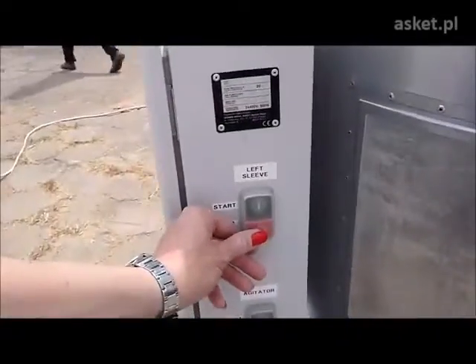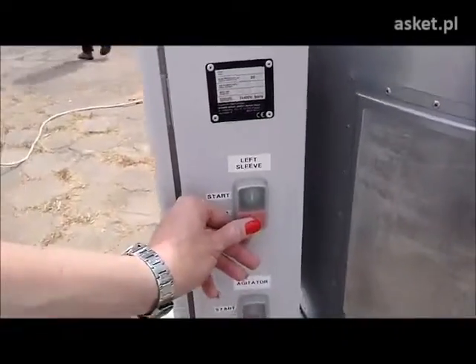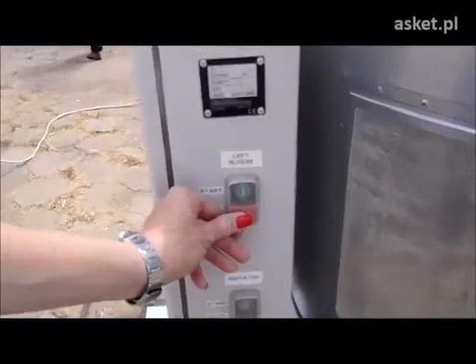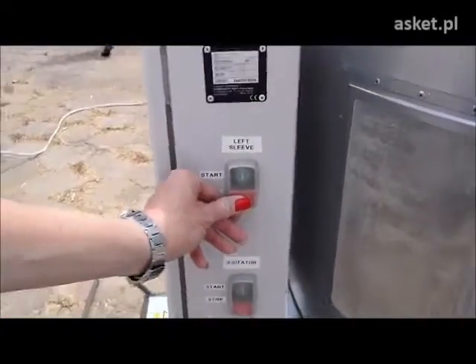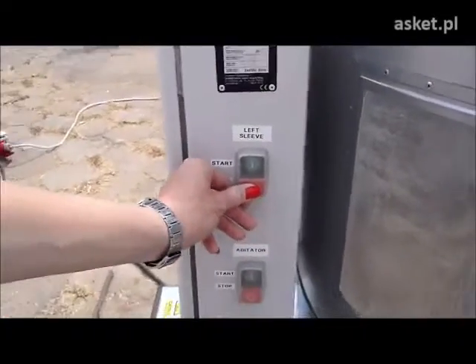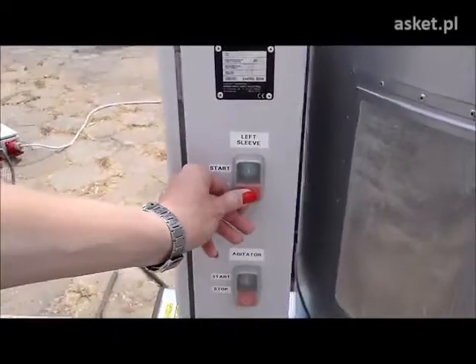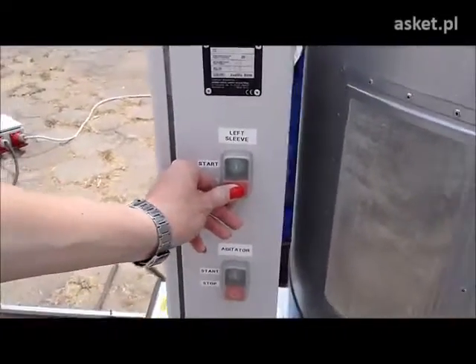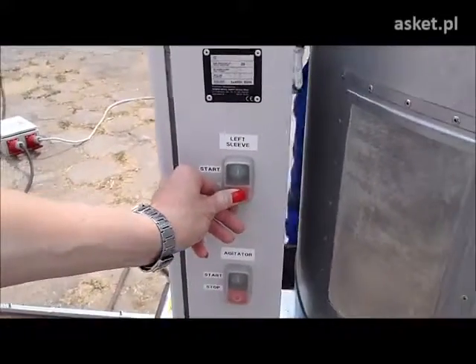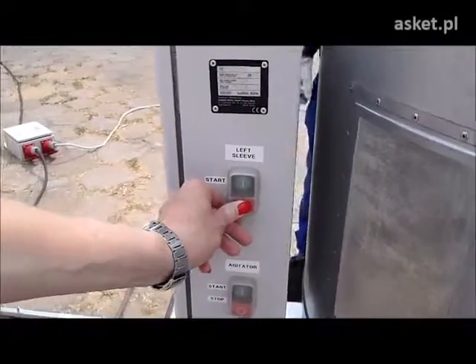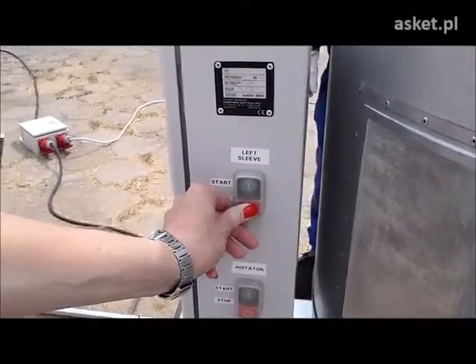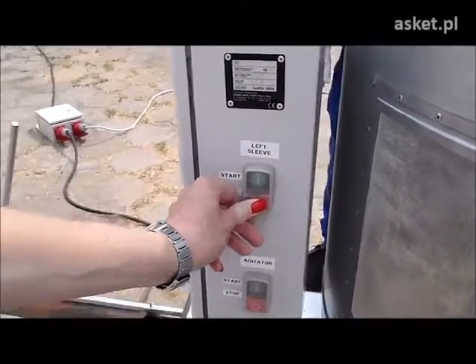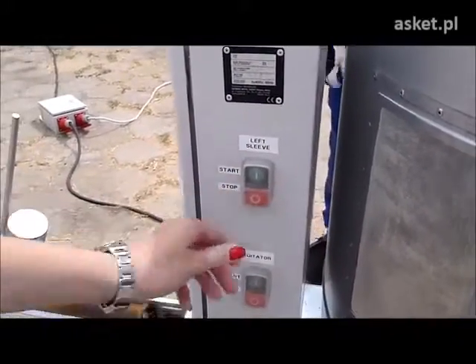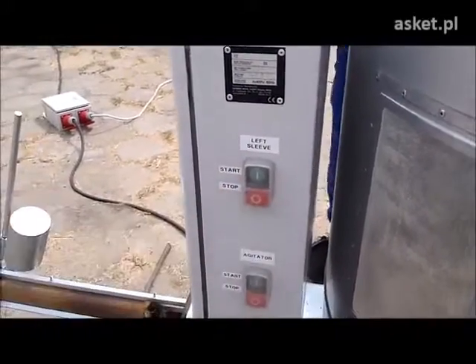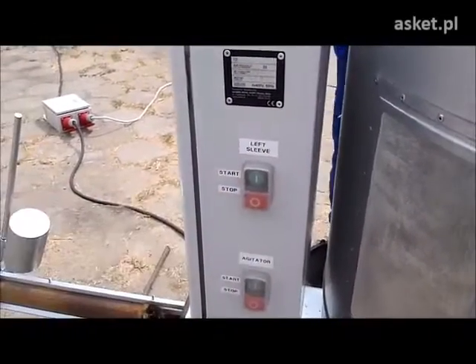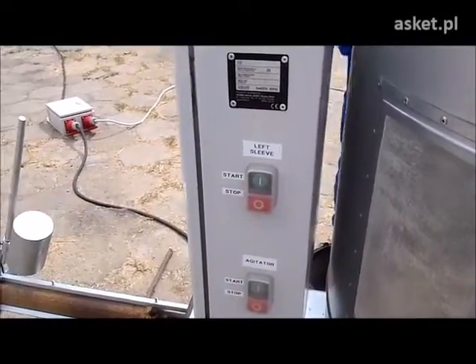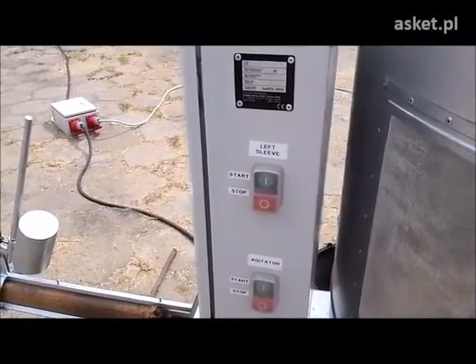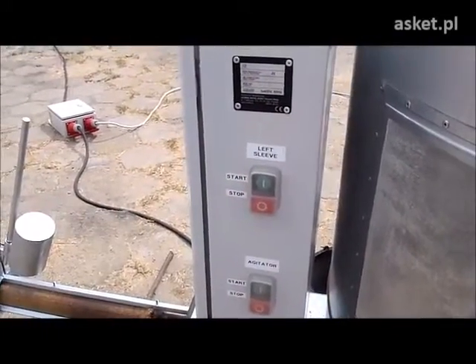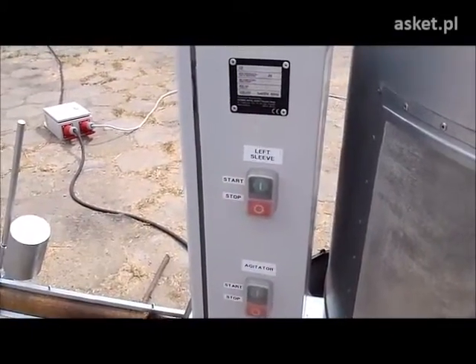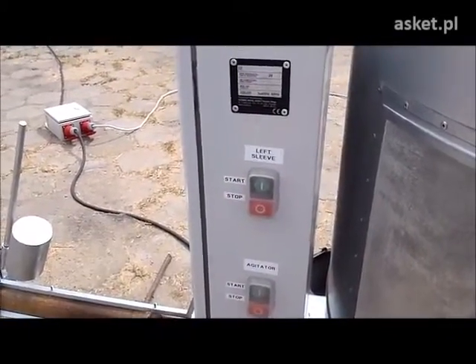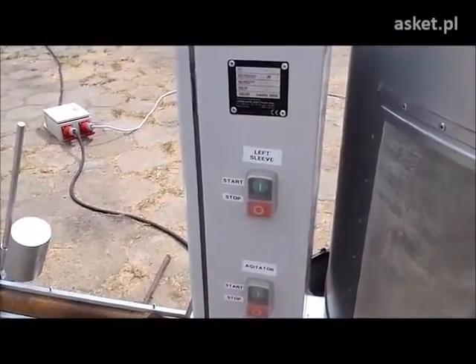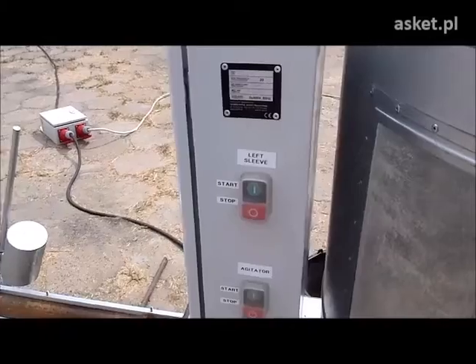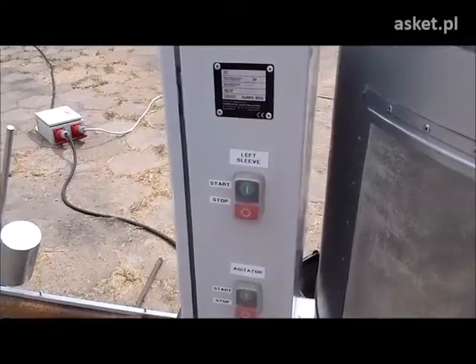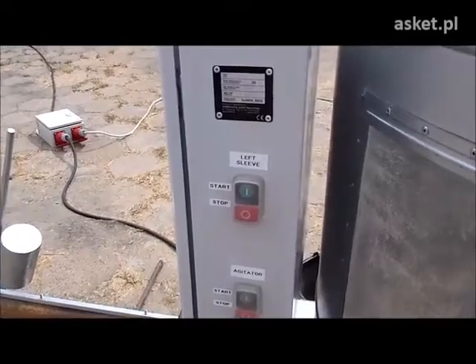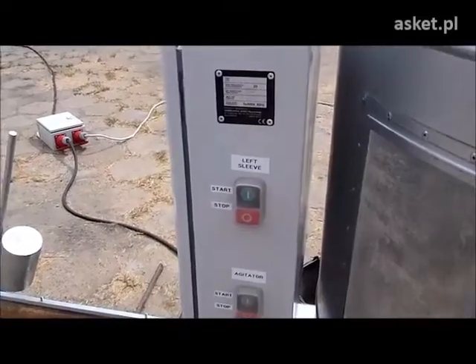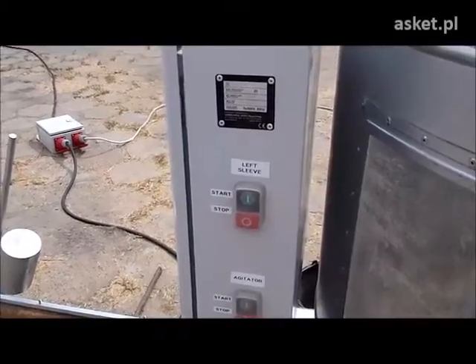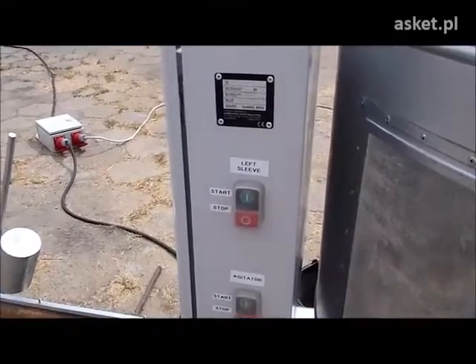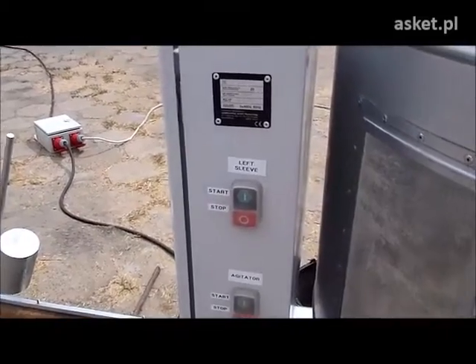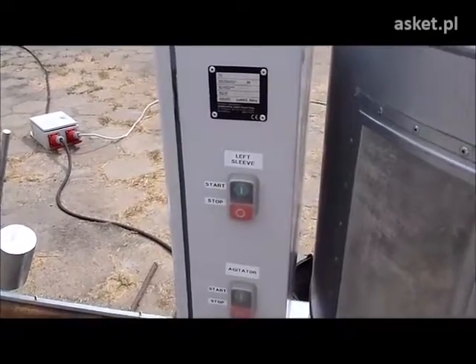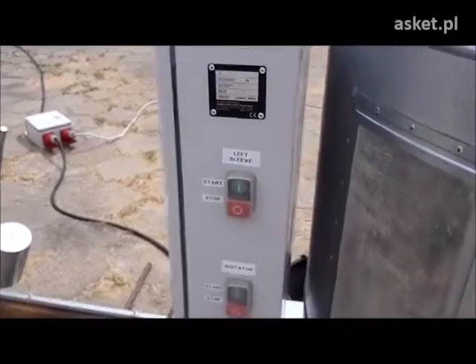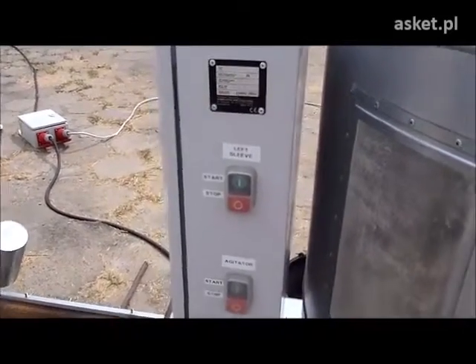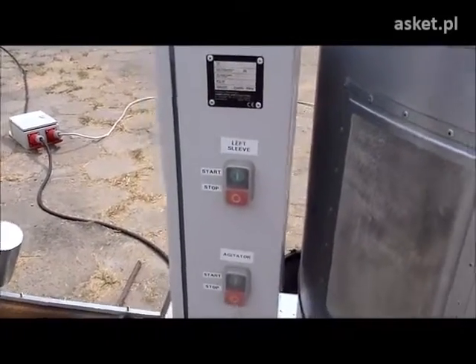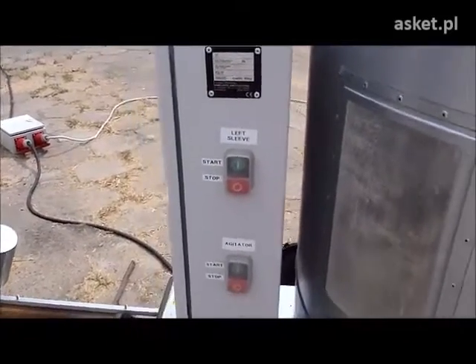And now we switch off the sleeve and switch off the main switch.